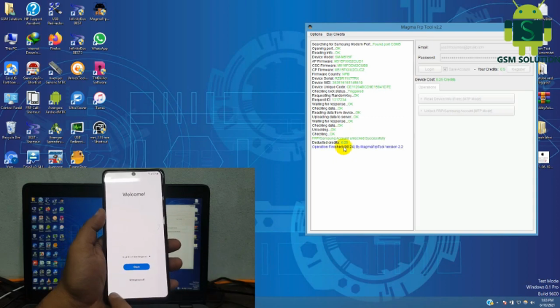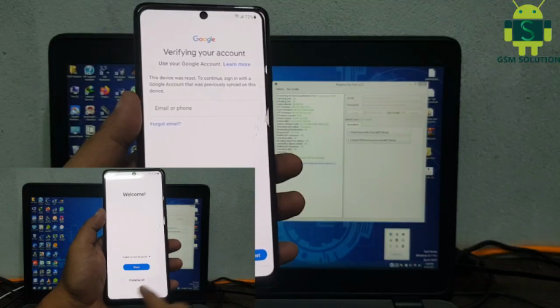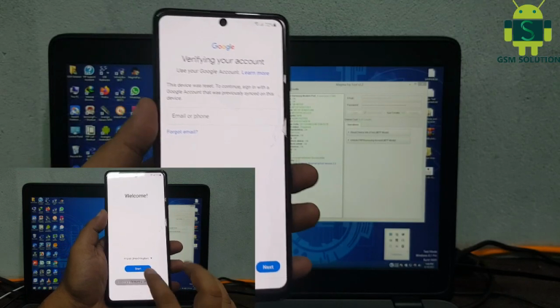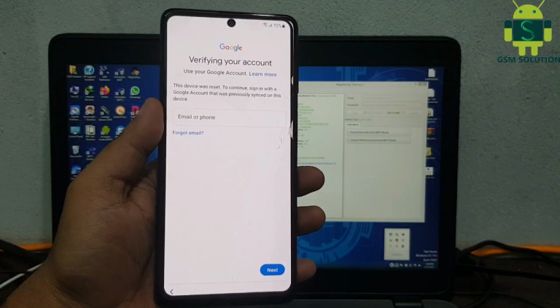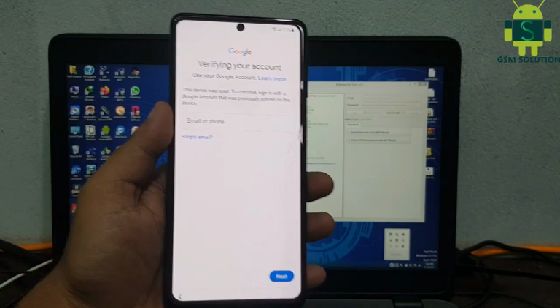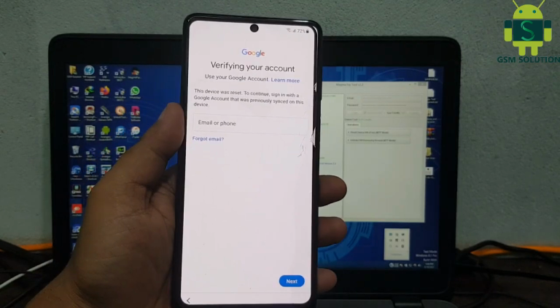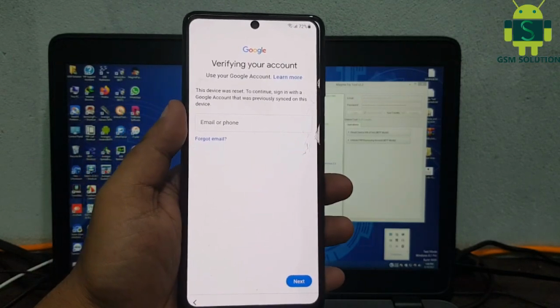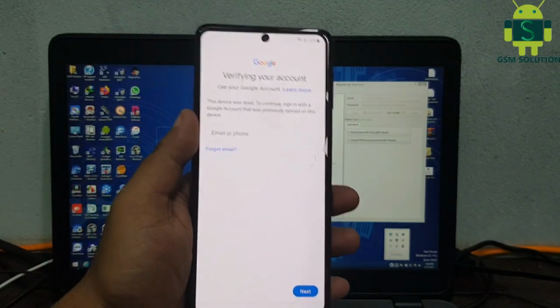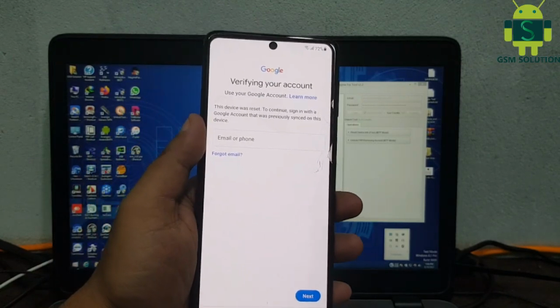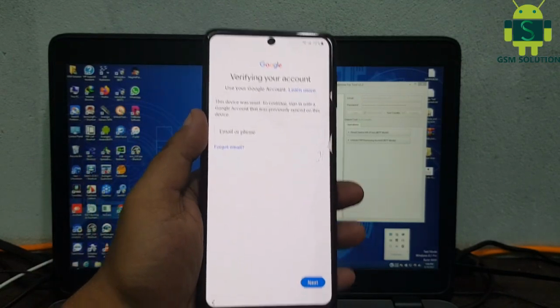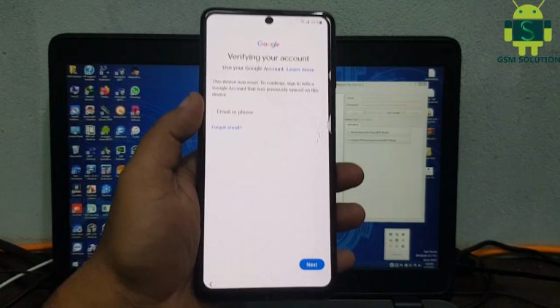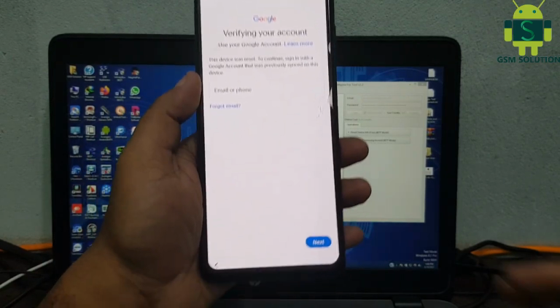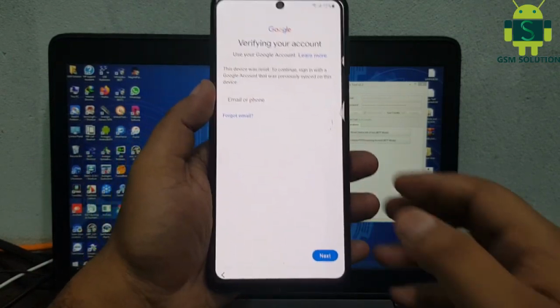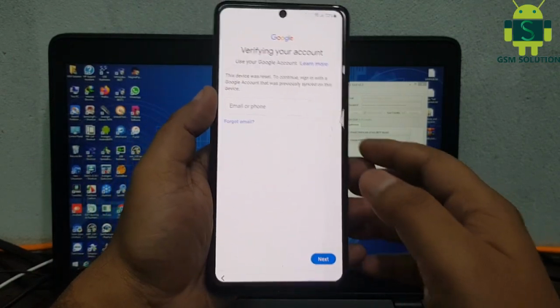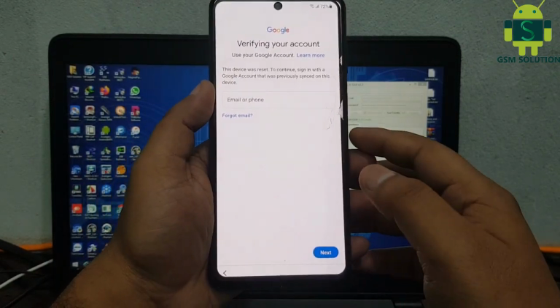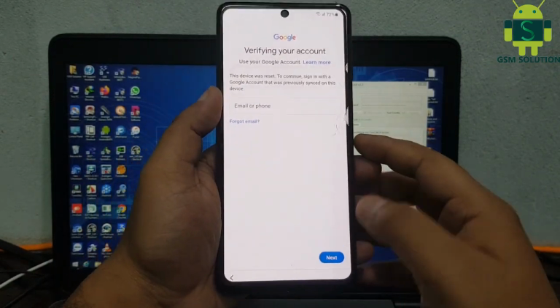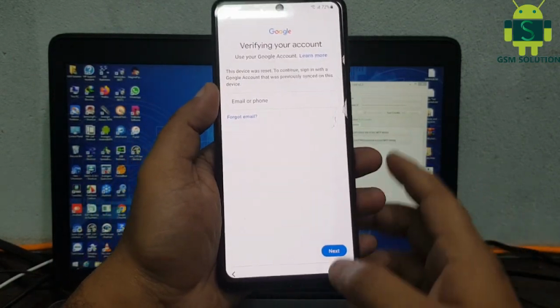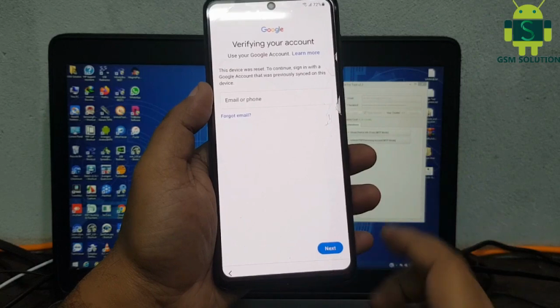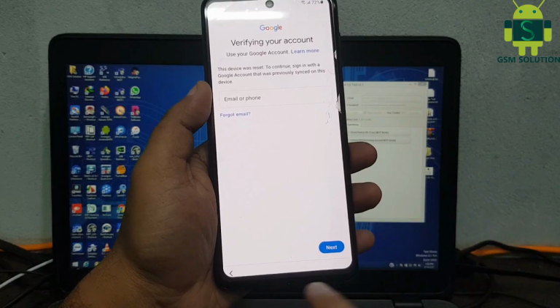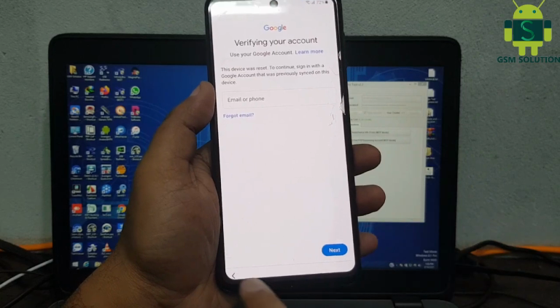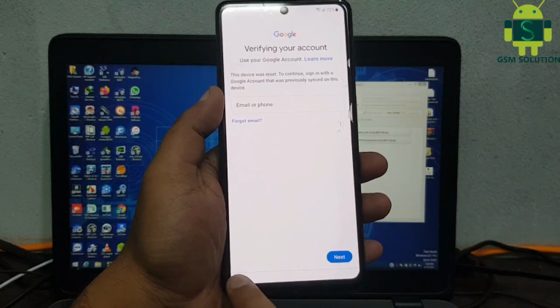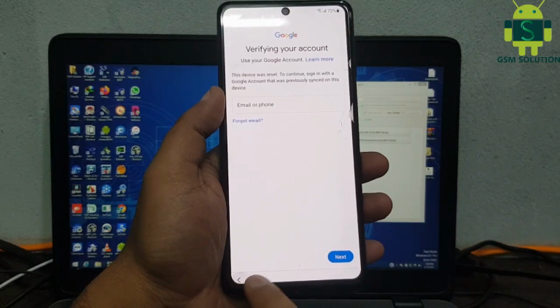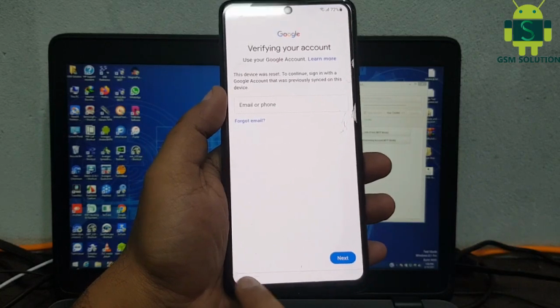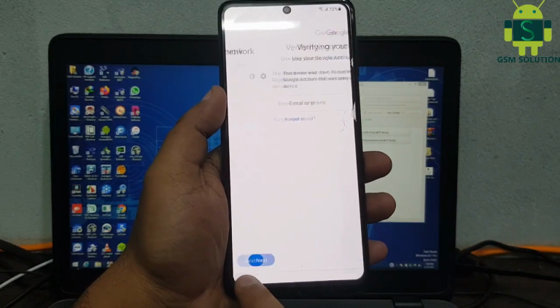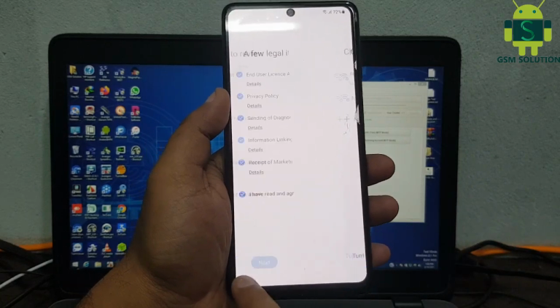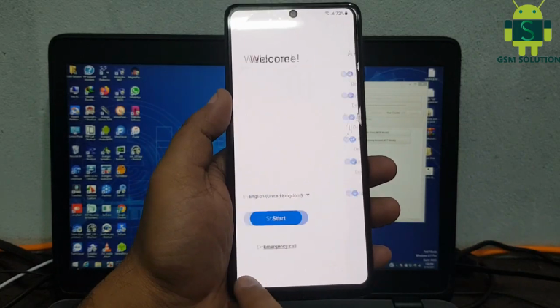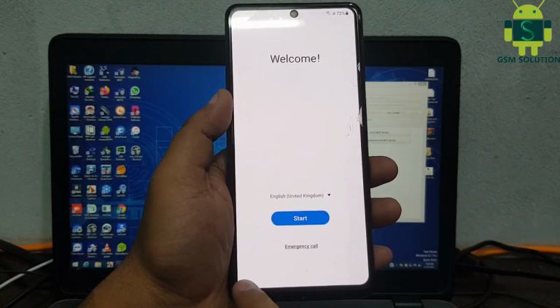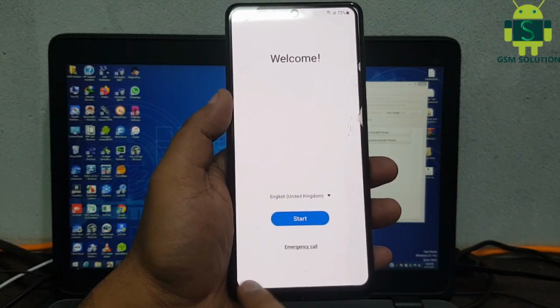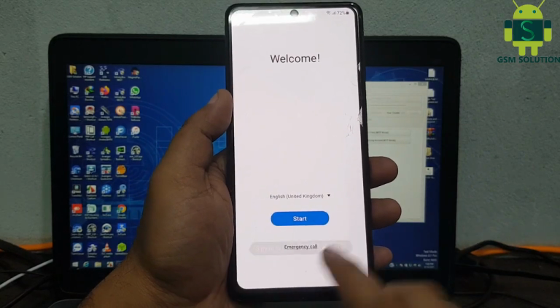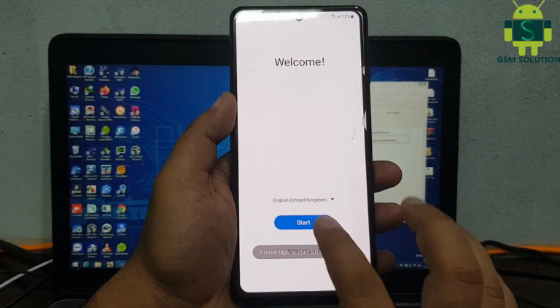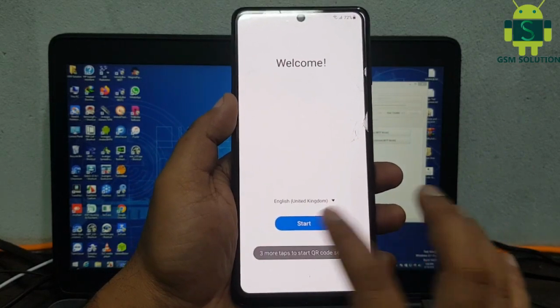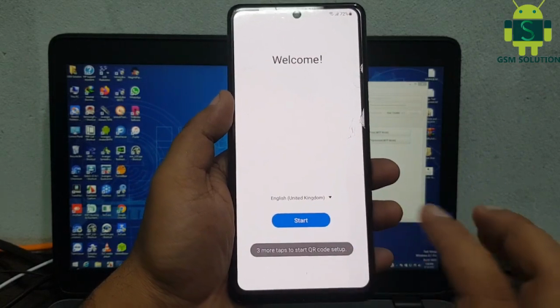Task complete. Remove the data cable and set up your device.